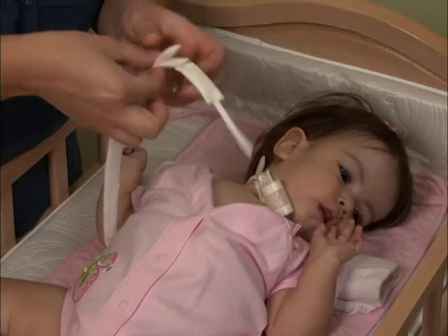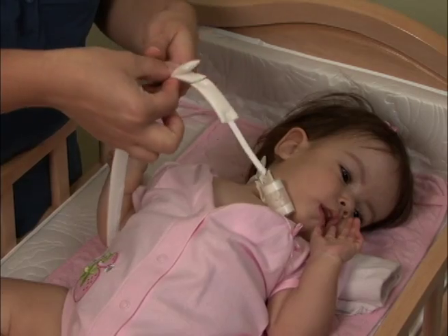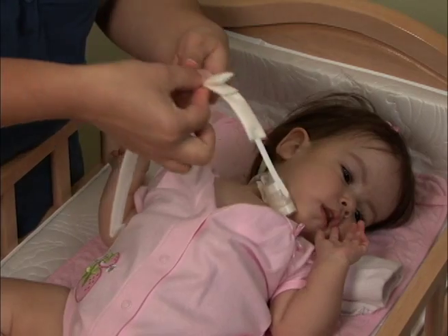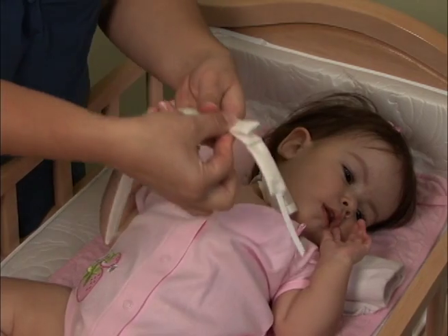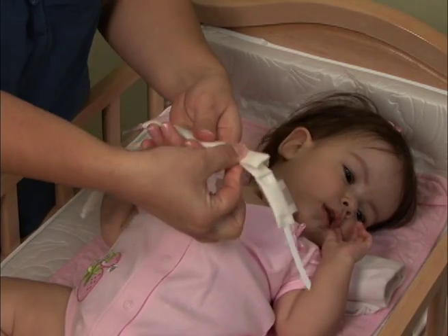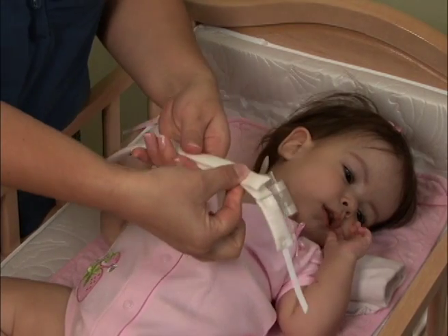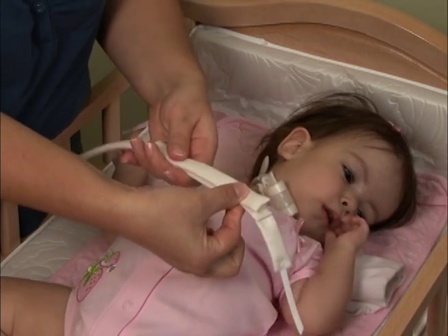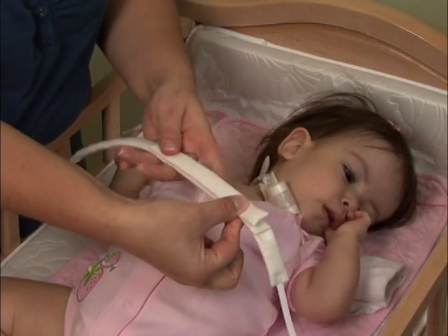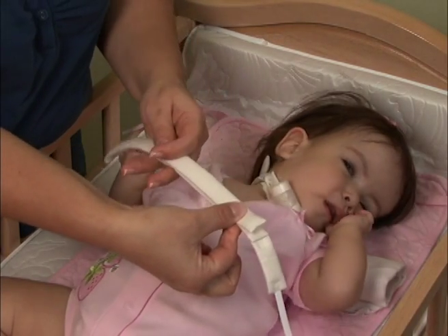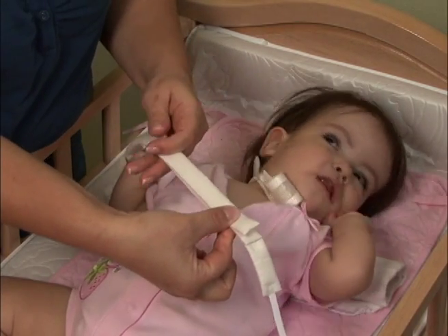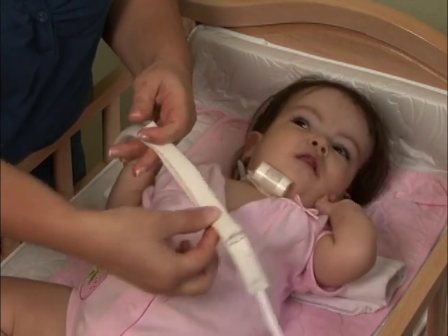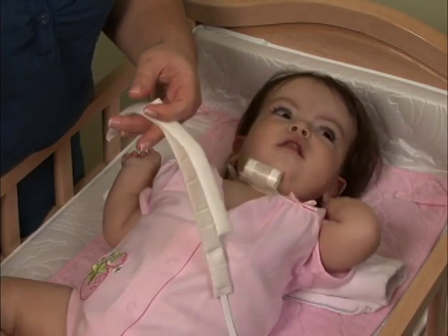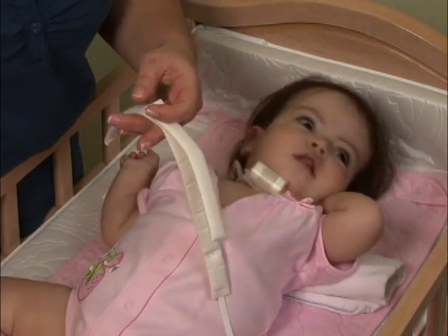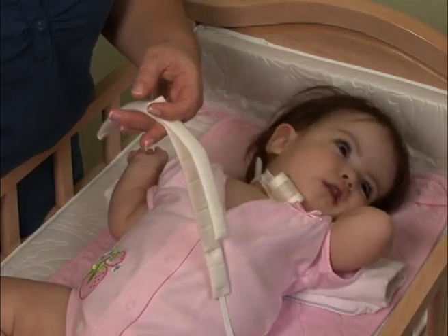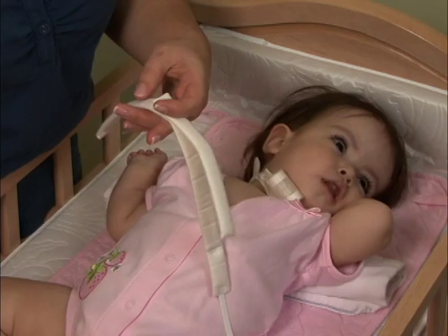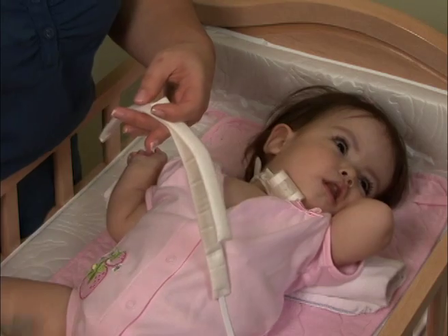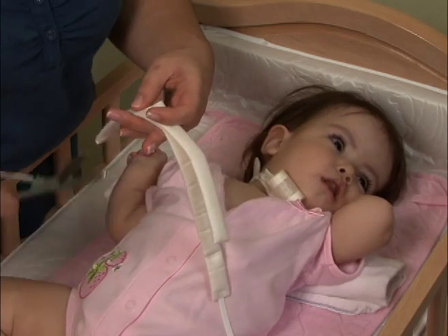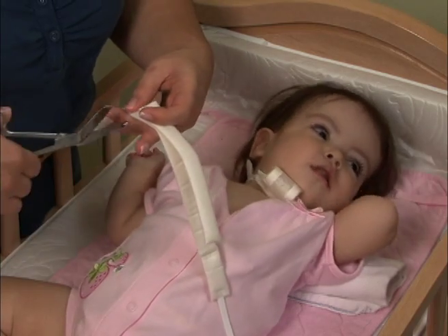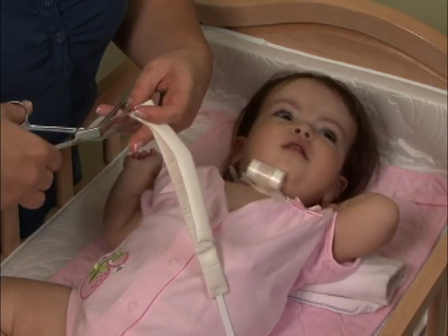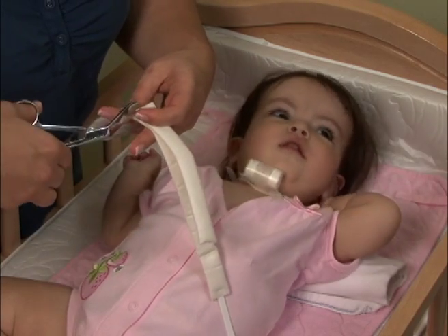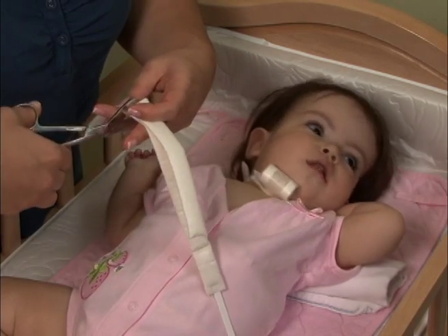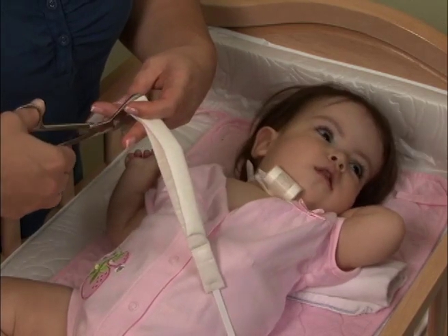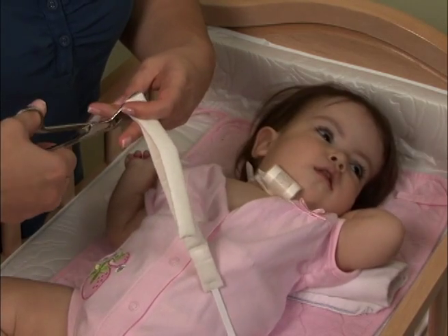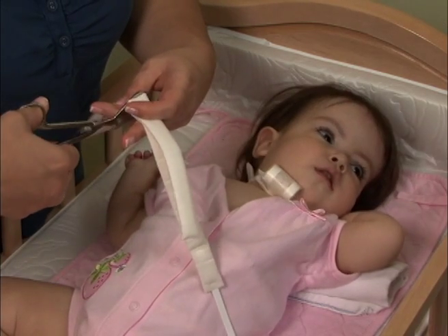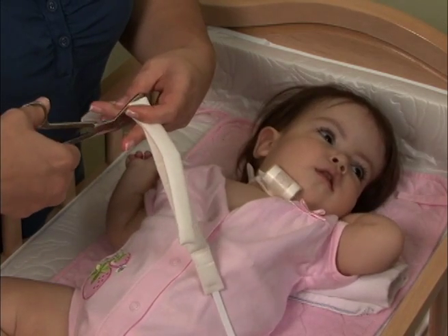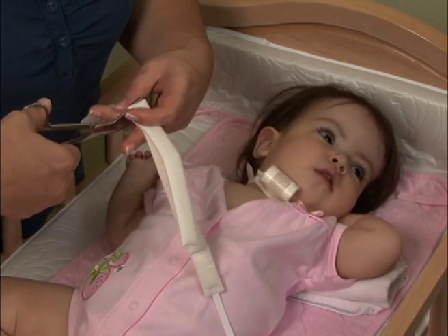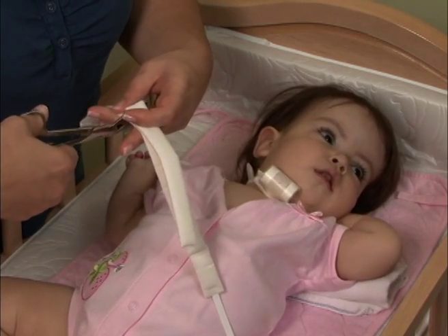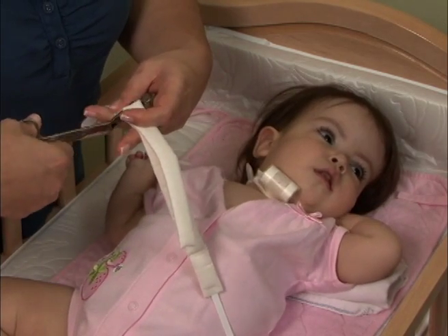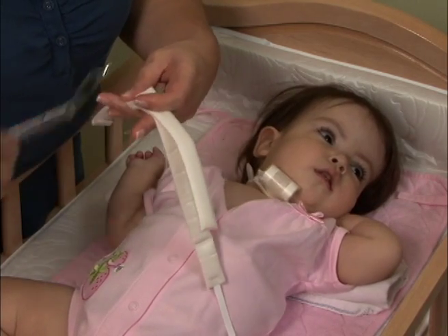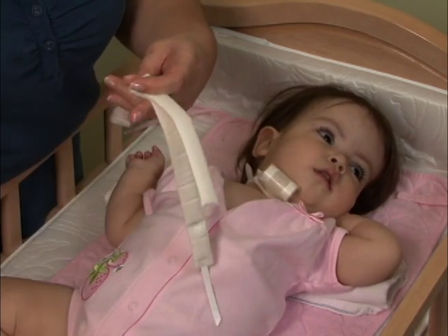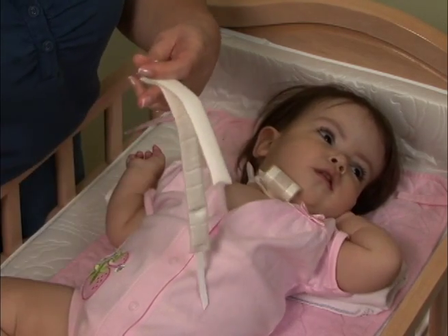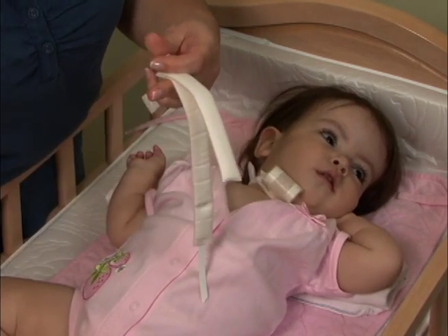Once you get the right size, it is helpful to keep the piece you cut off so you can use it as a template when cutting your trach tie accurately every day.